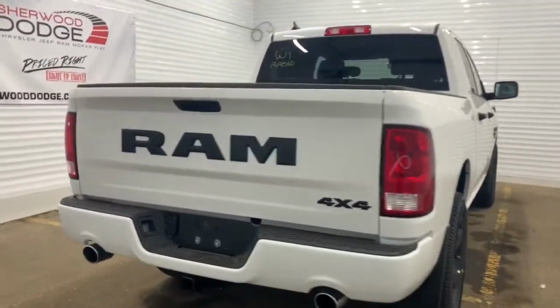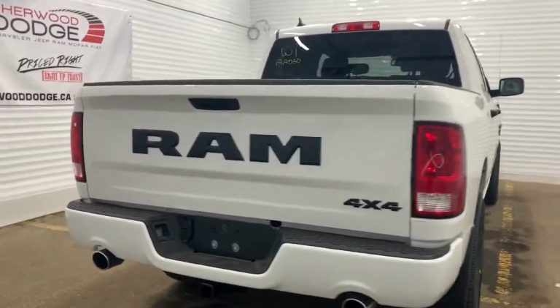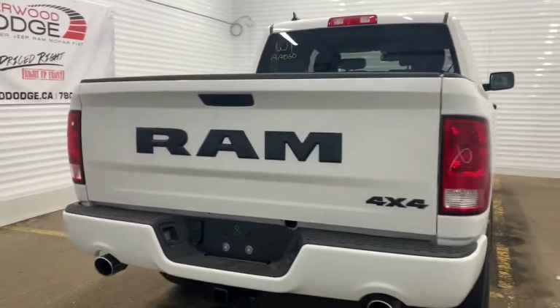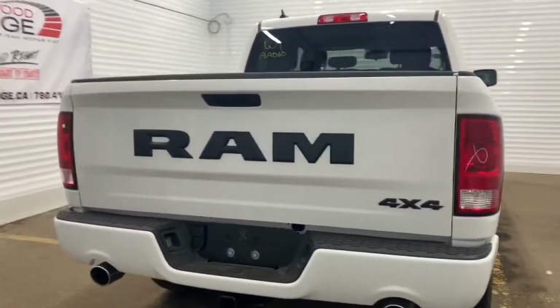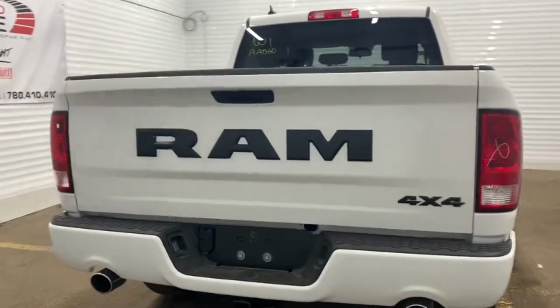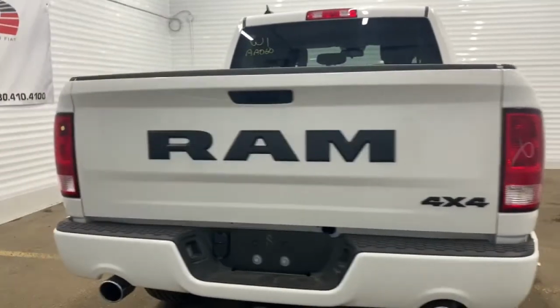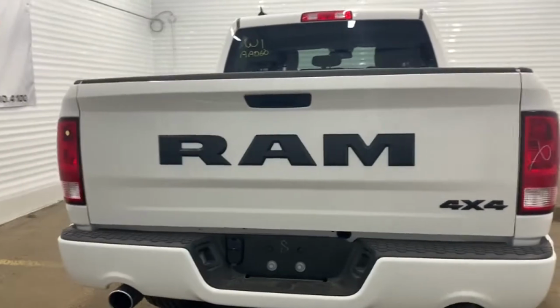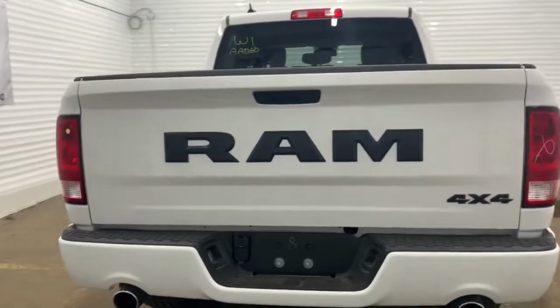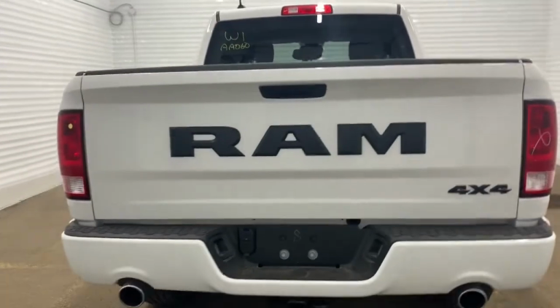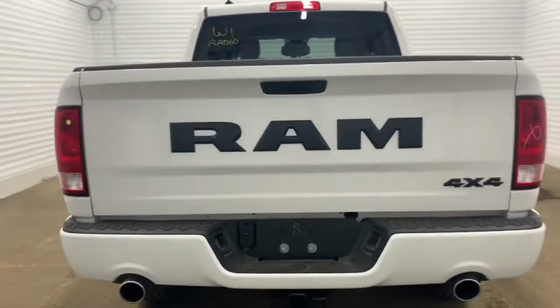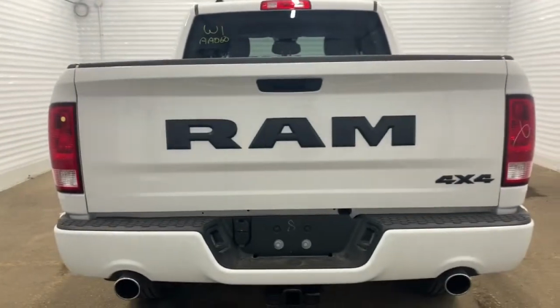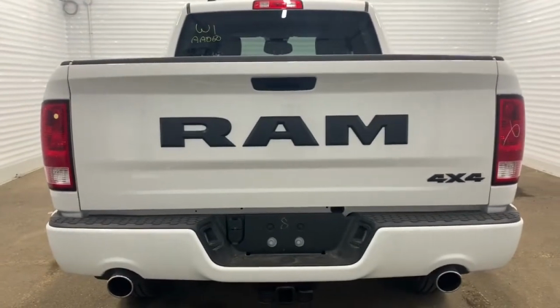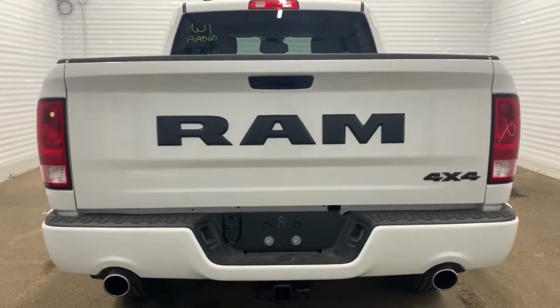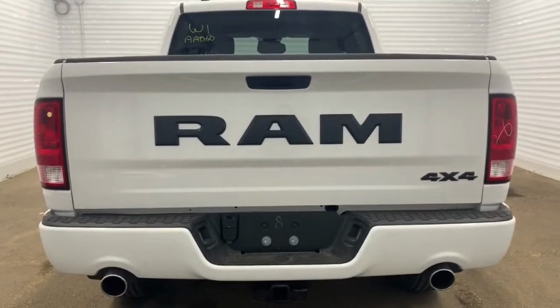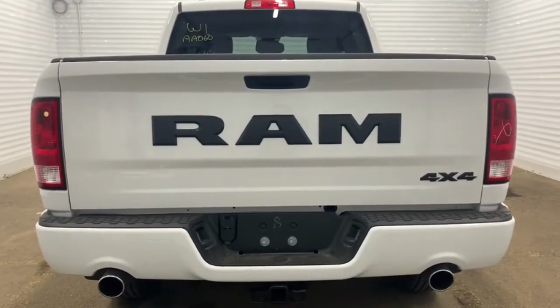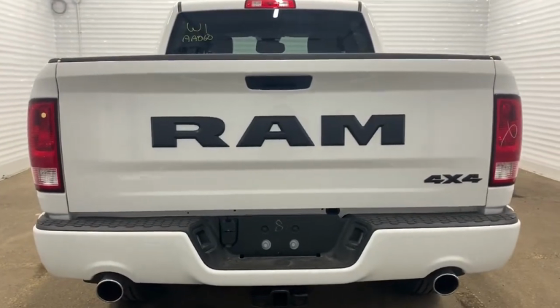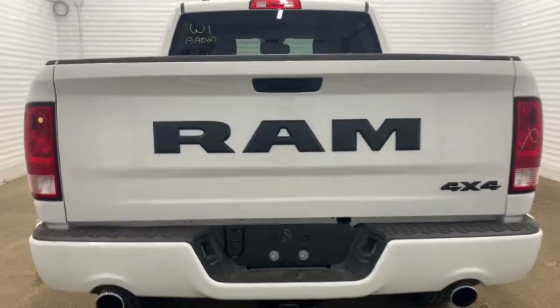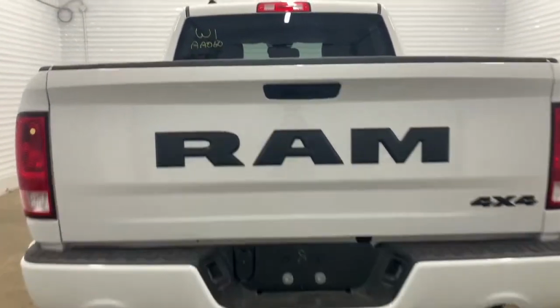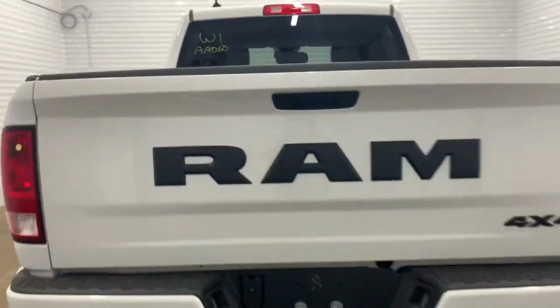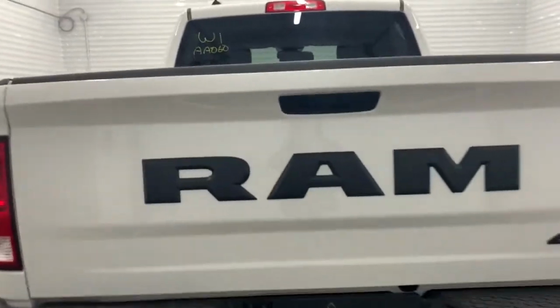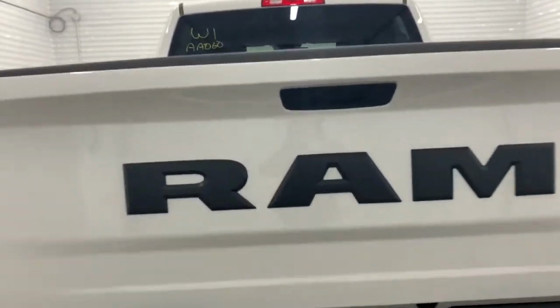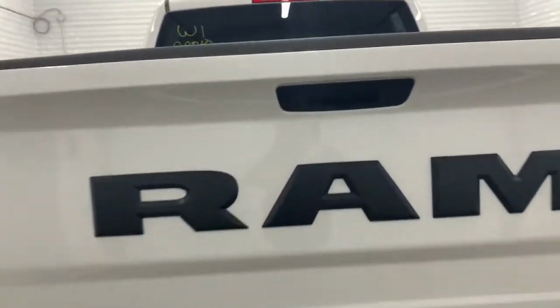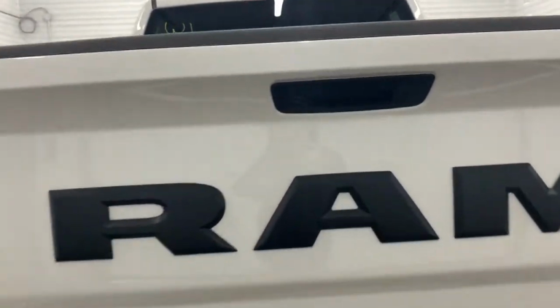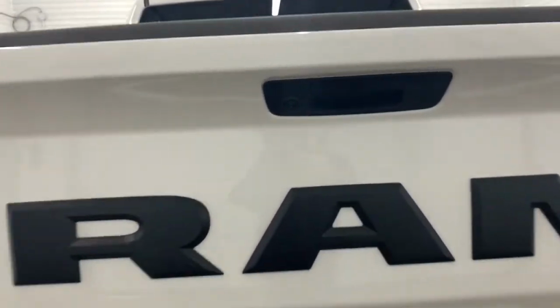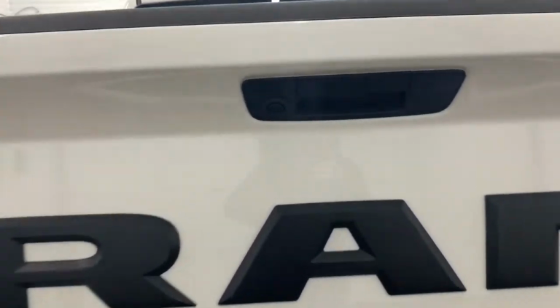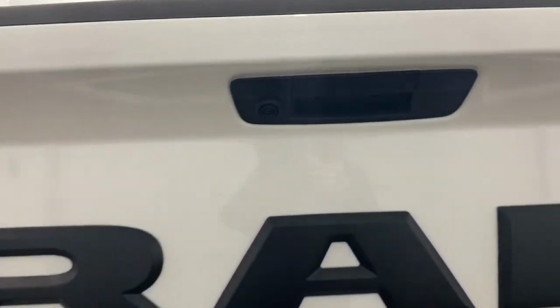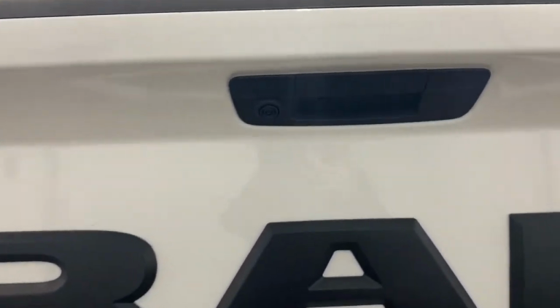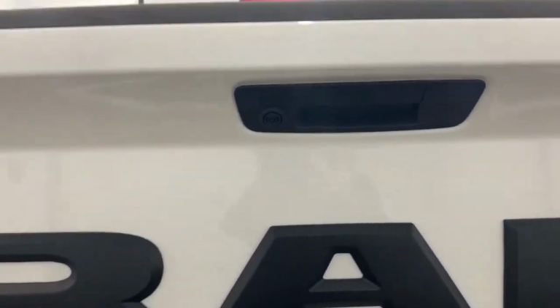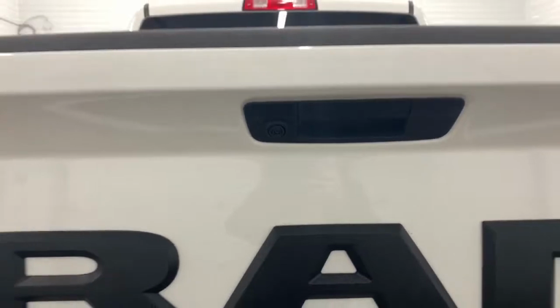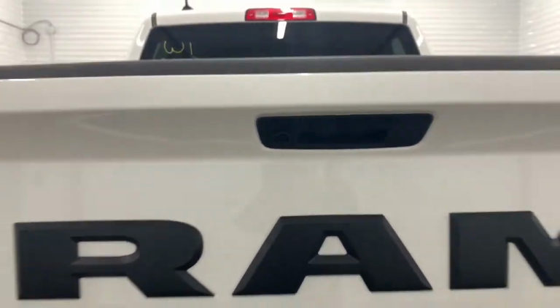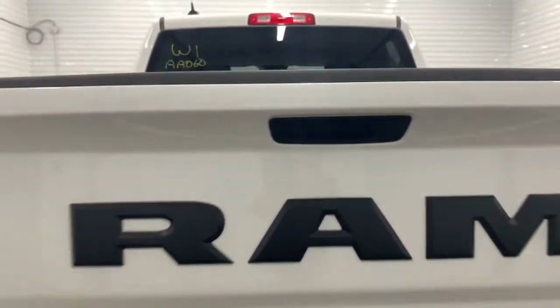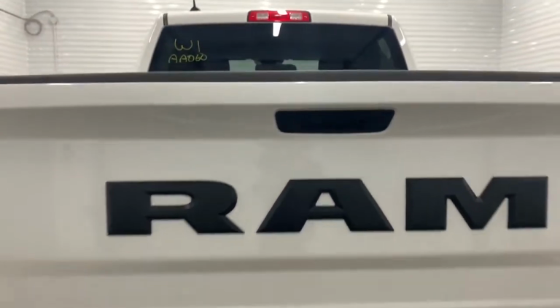In the back, it does have a backup camera with rear park assist. The backup camera is located right there.